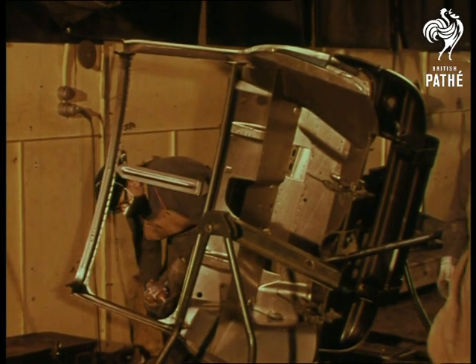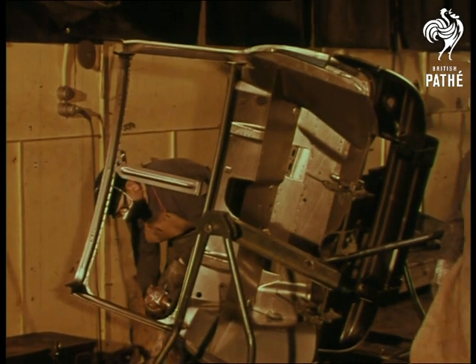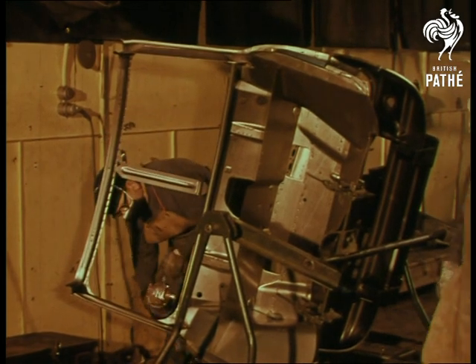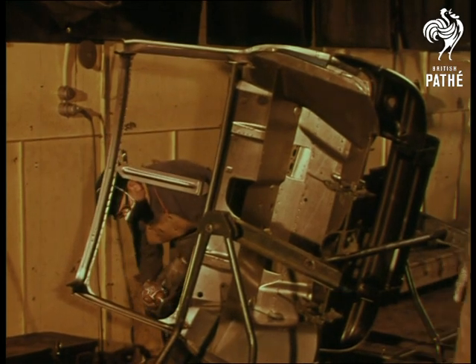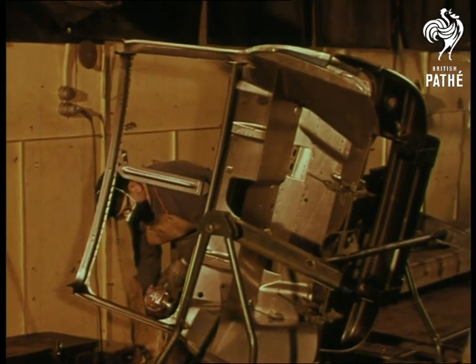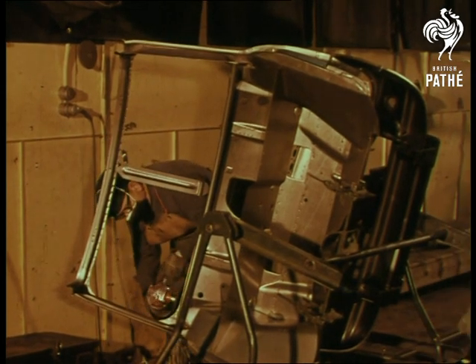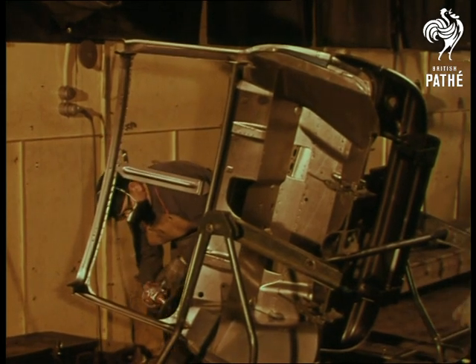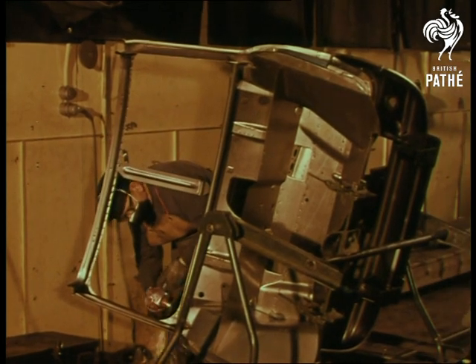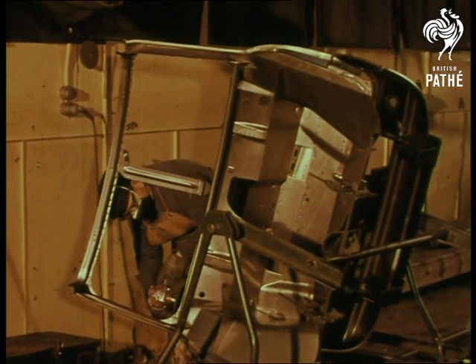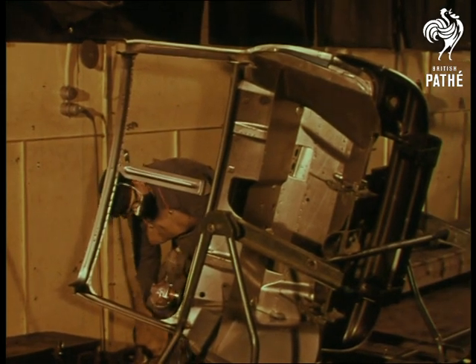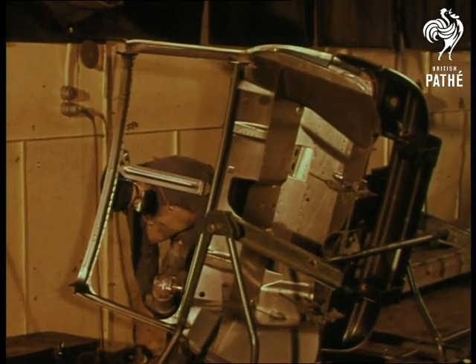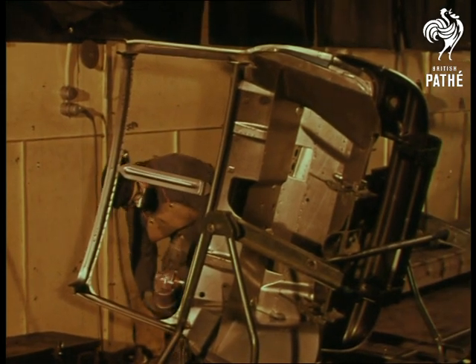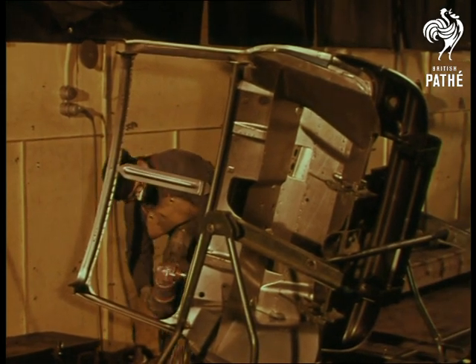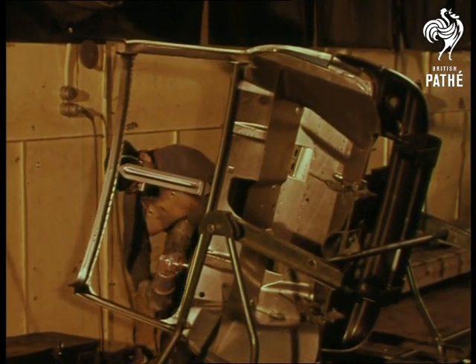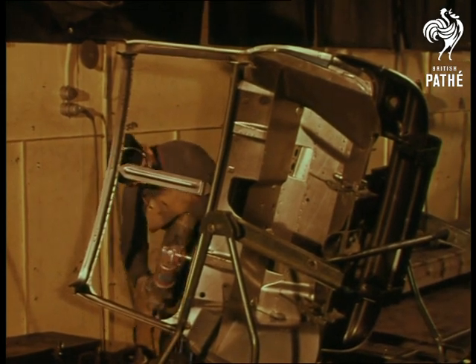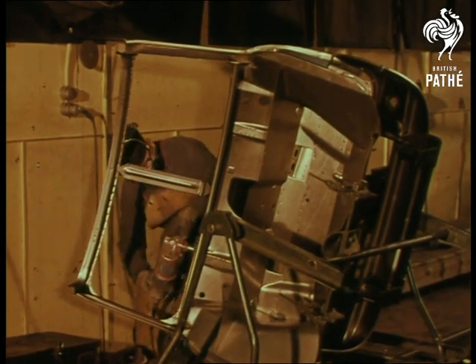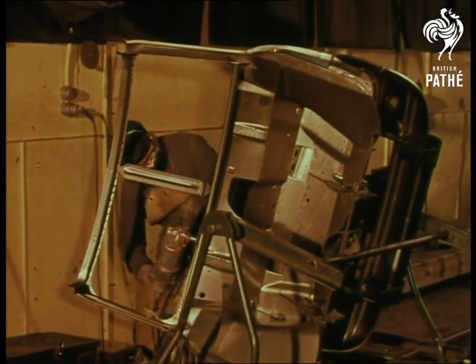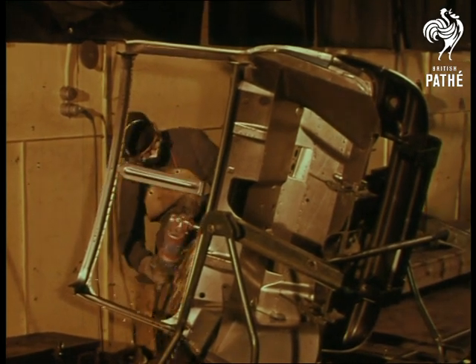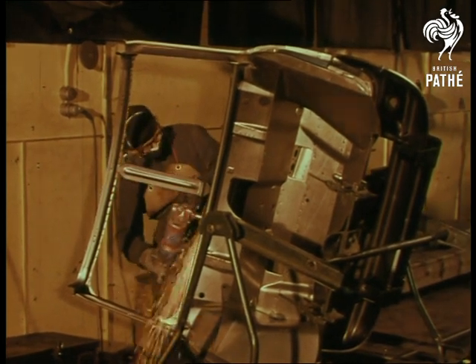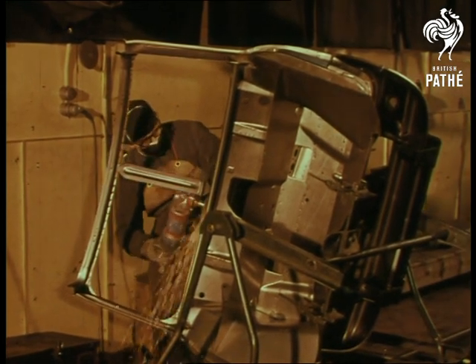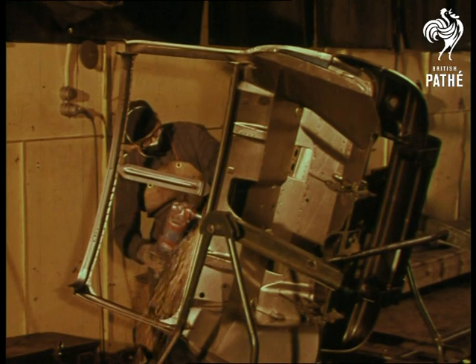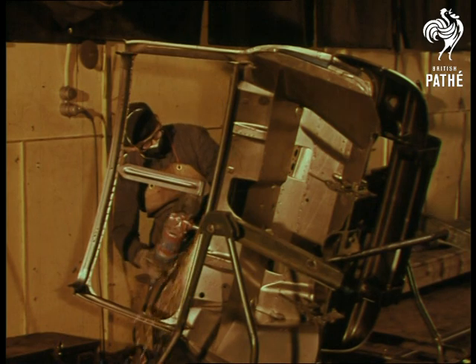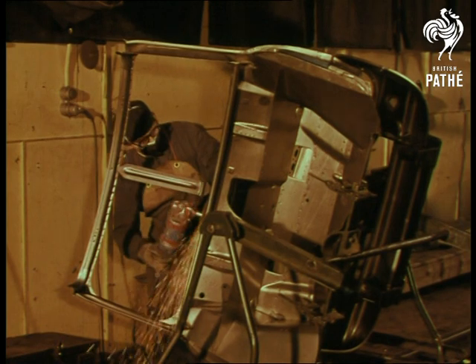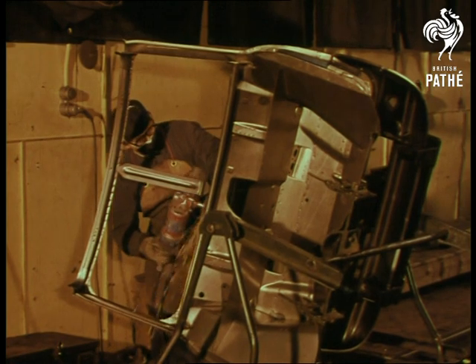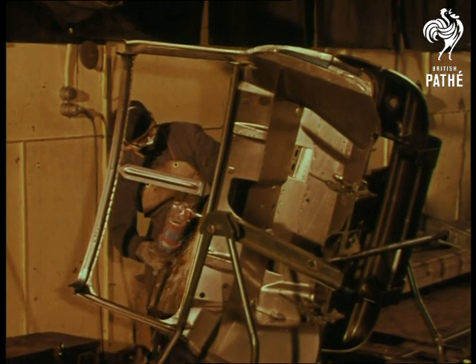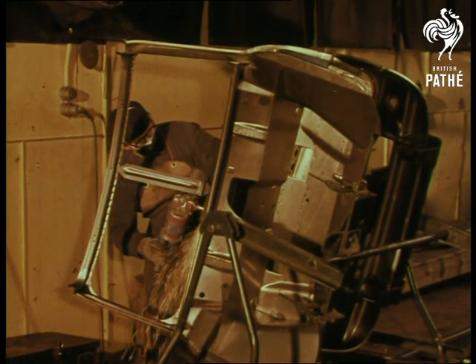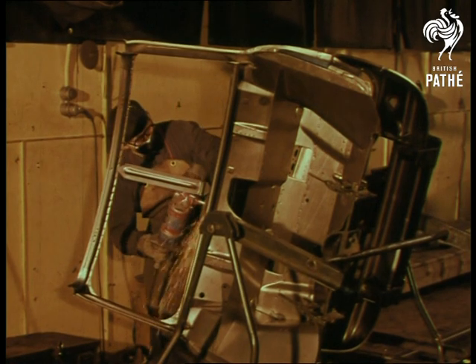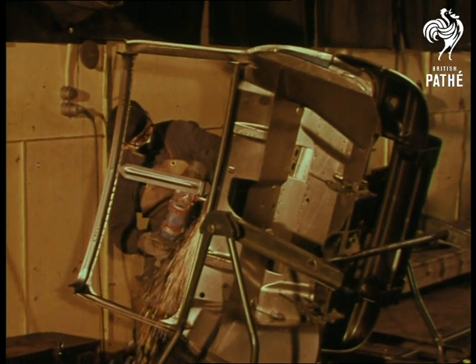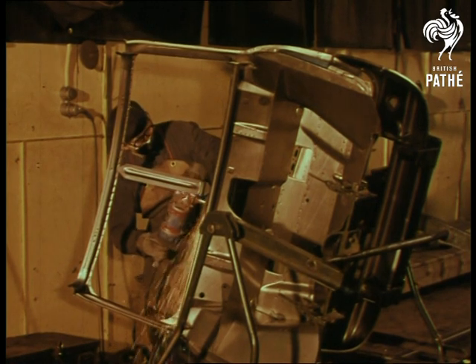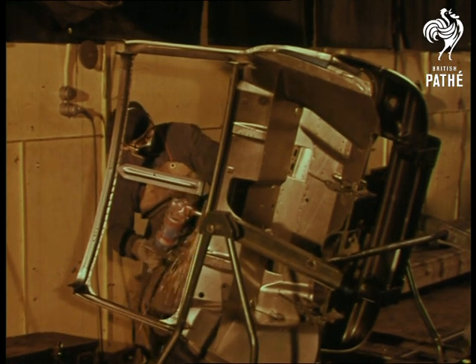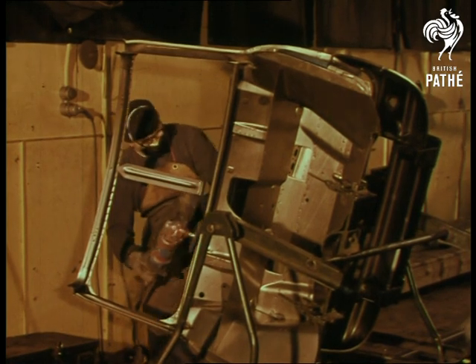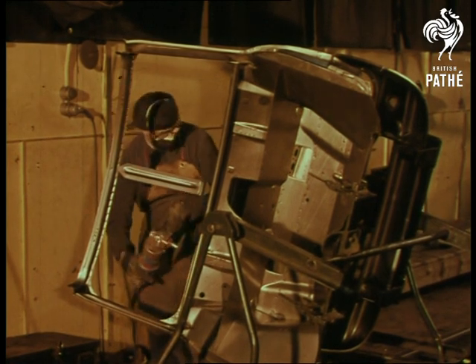First, the sections are clamped in jigs and welded. Dents are smoothed out and imperfections removed.